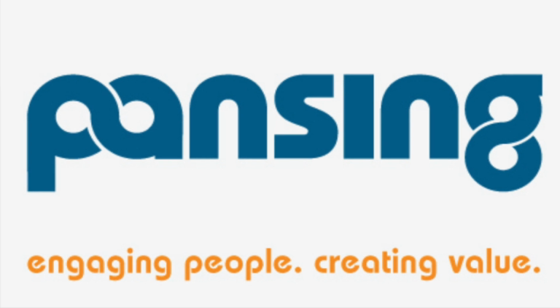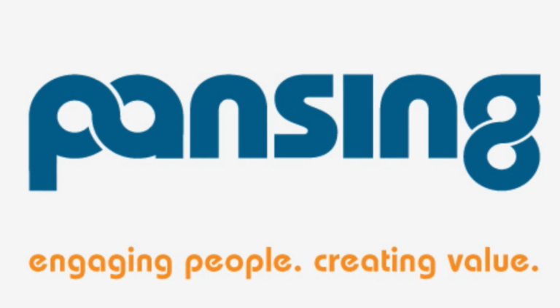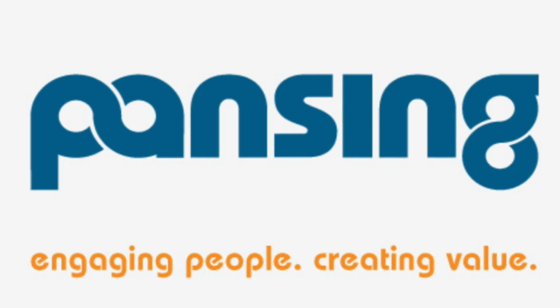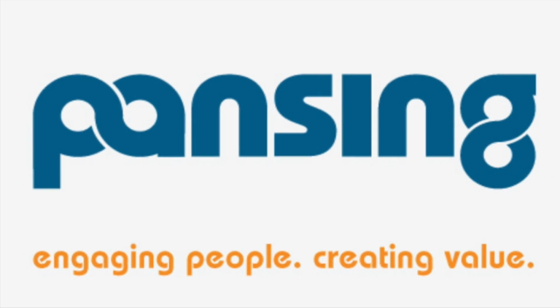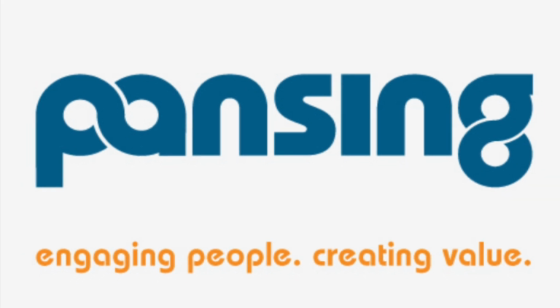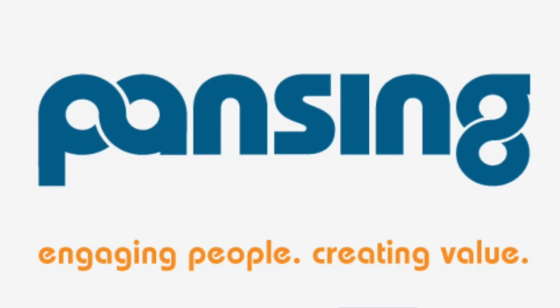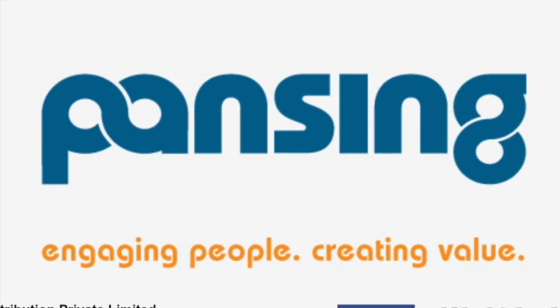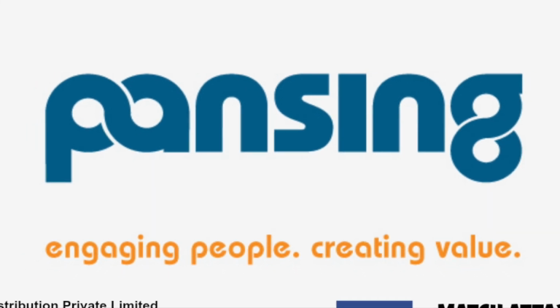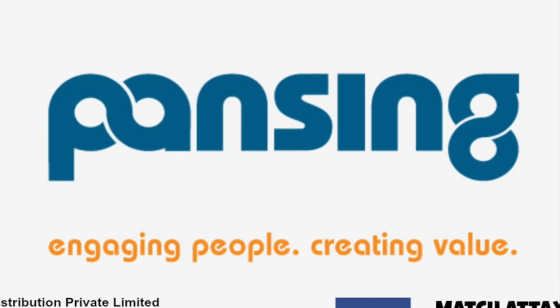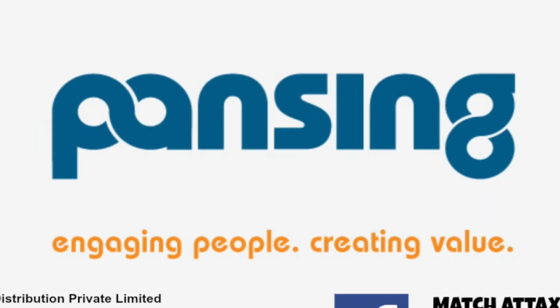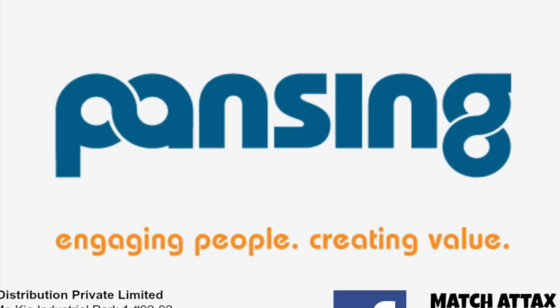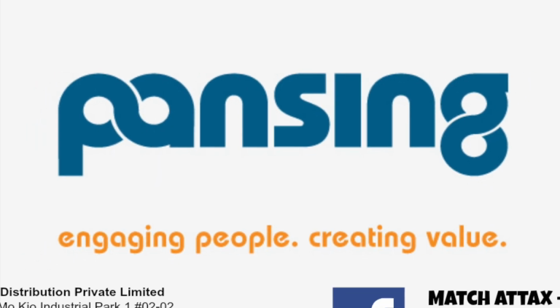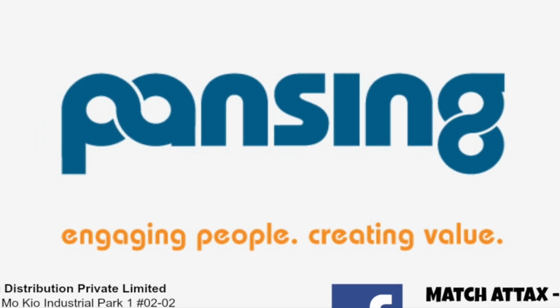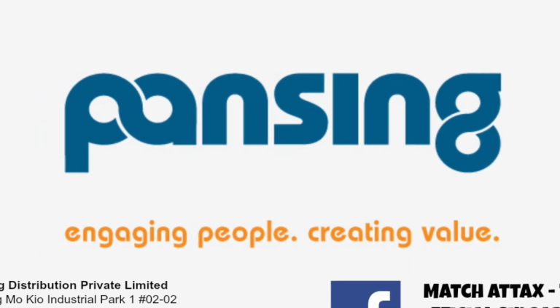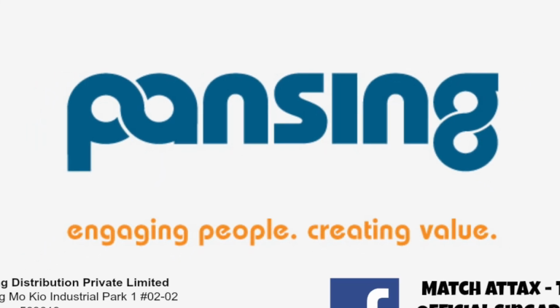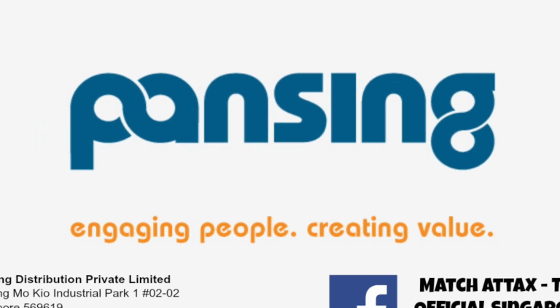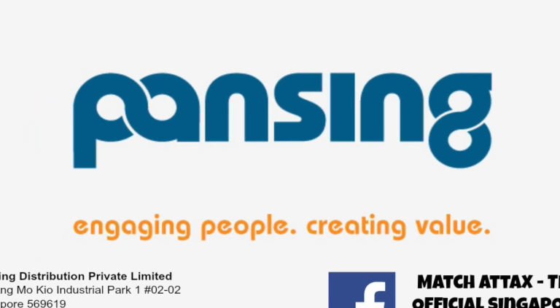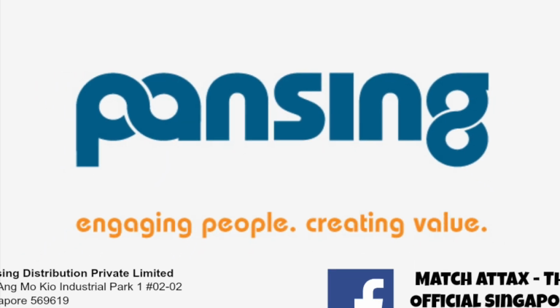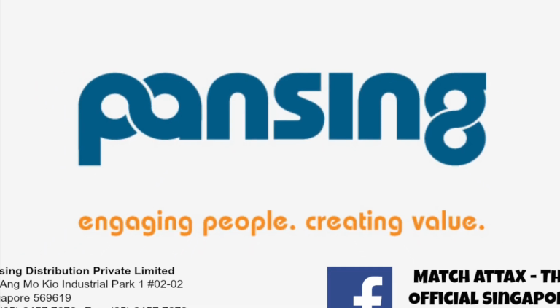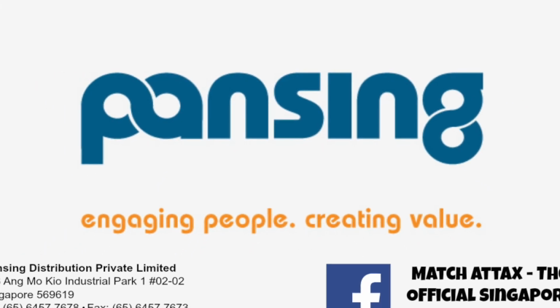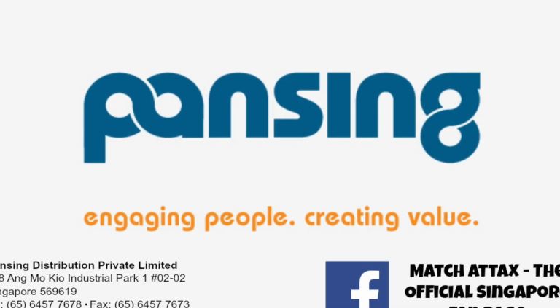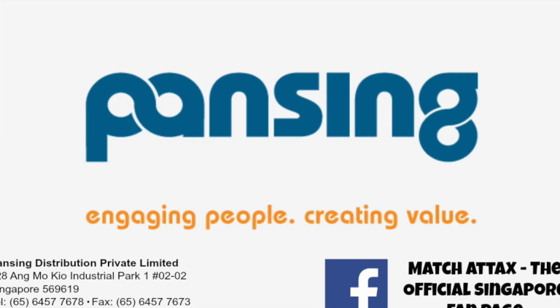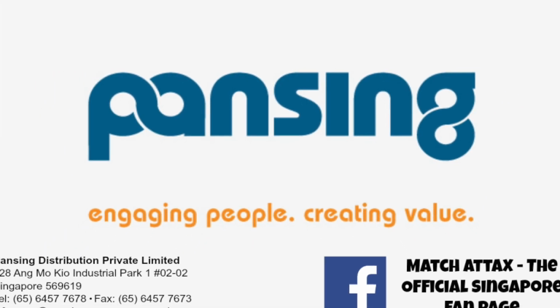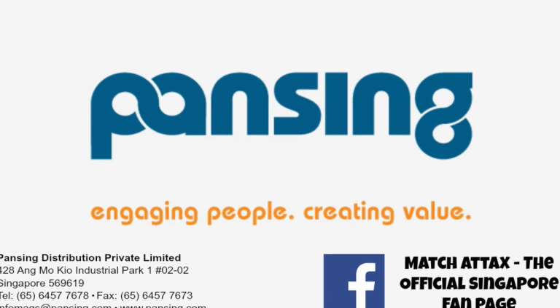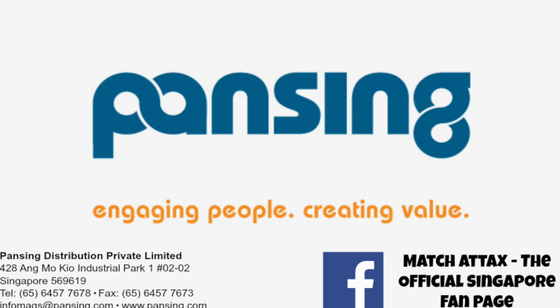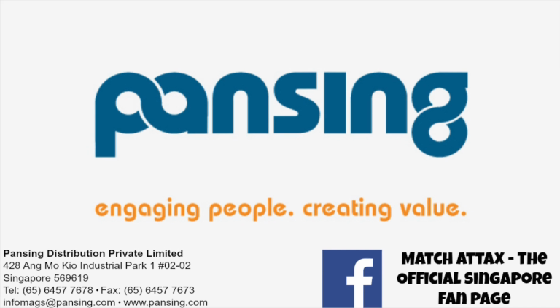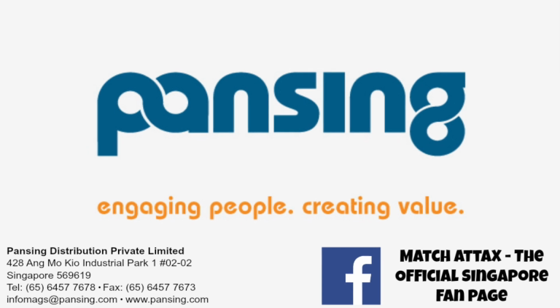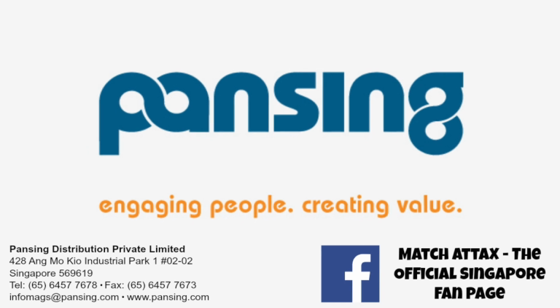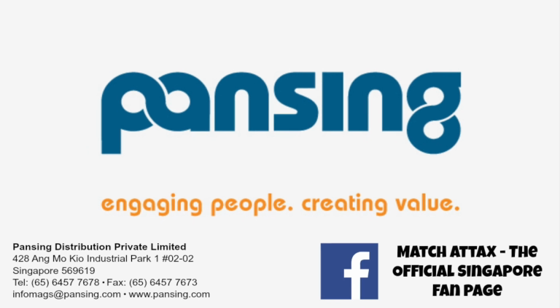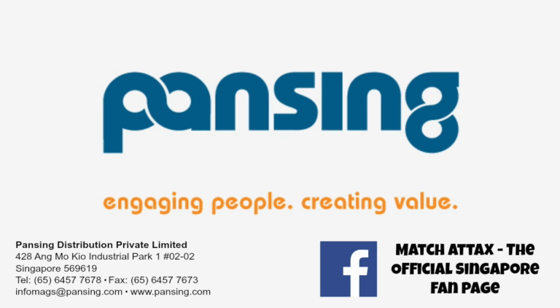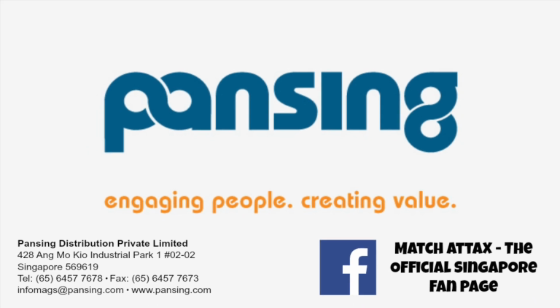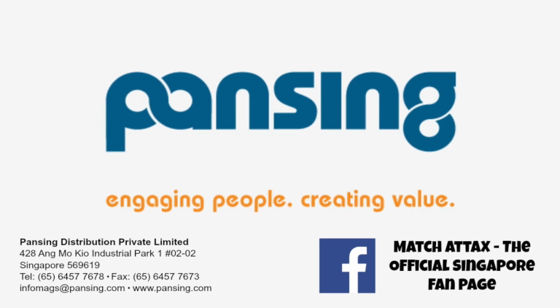This video is sponsored by Pansing. Be sure to like Pansing's Match Attax Facebook page for more details.